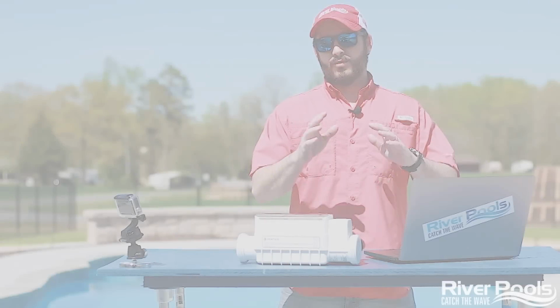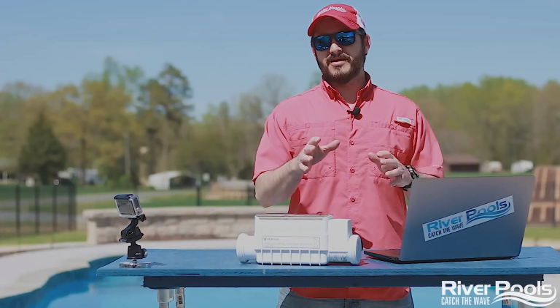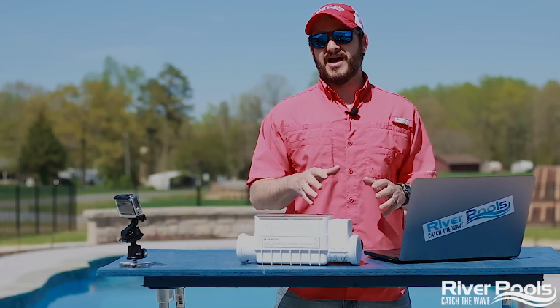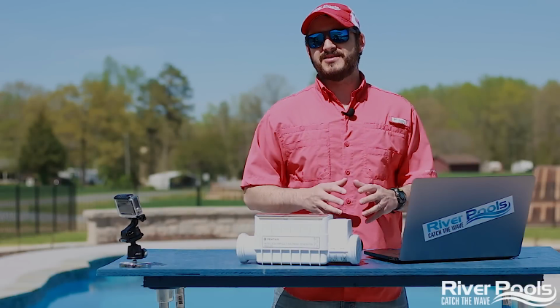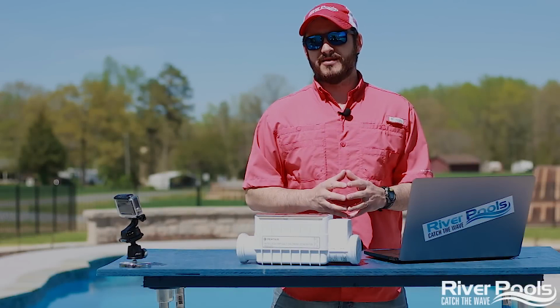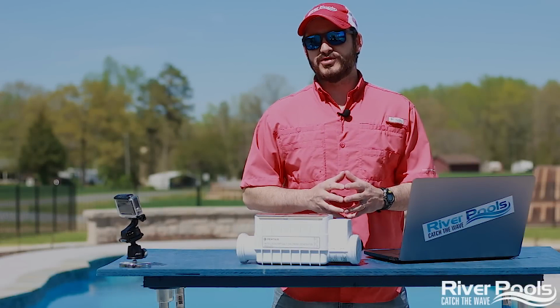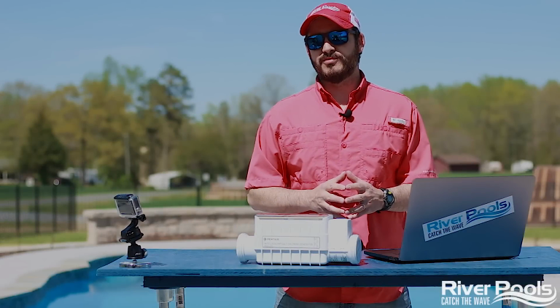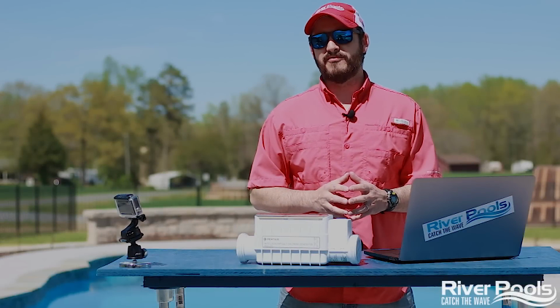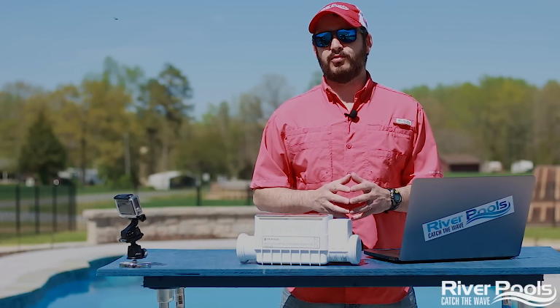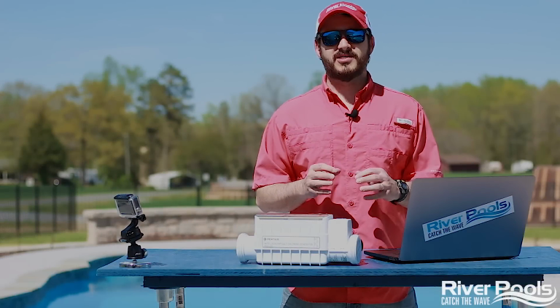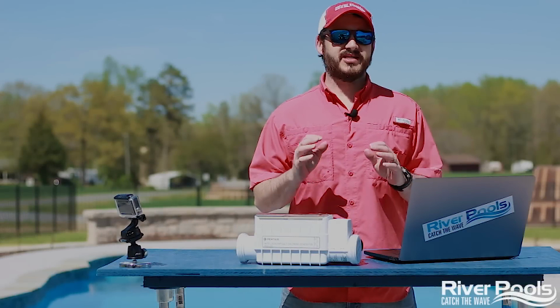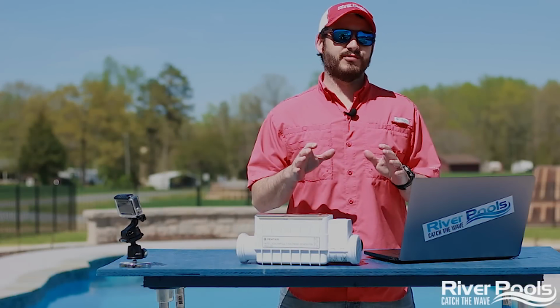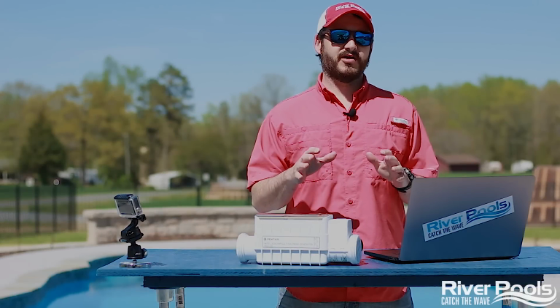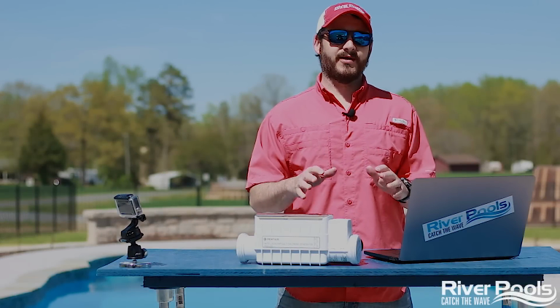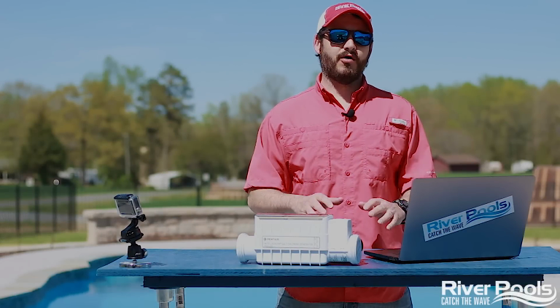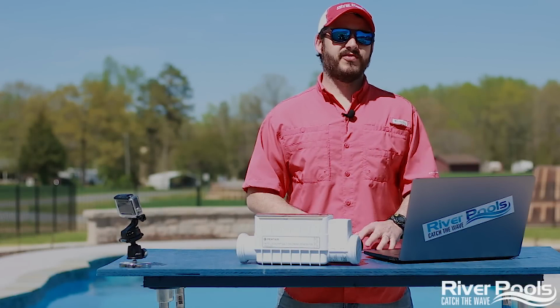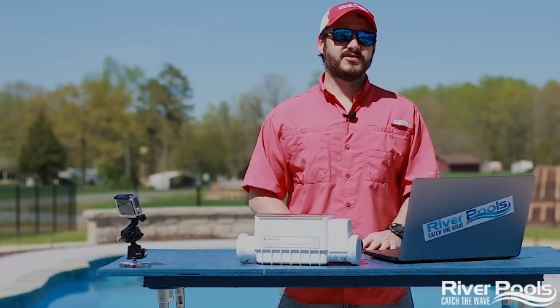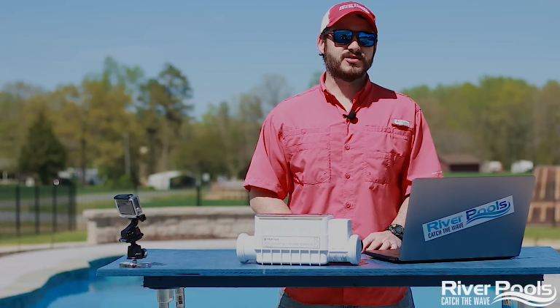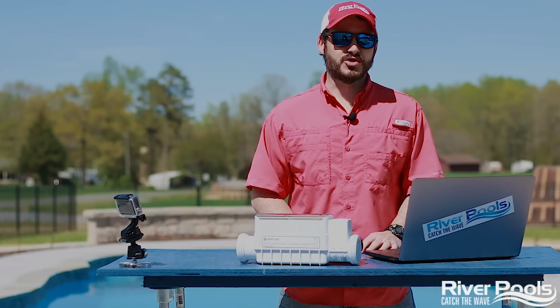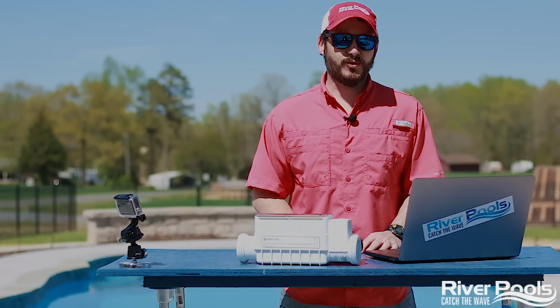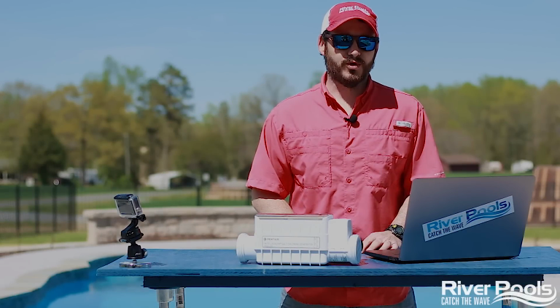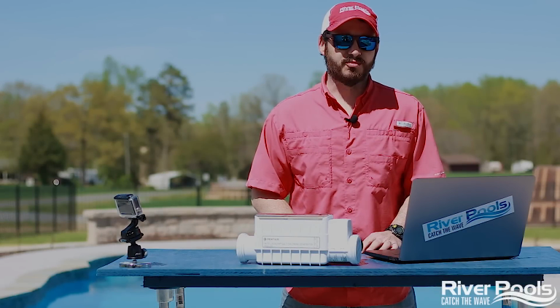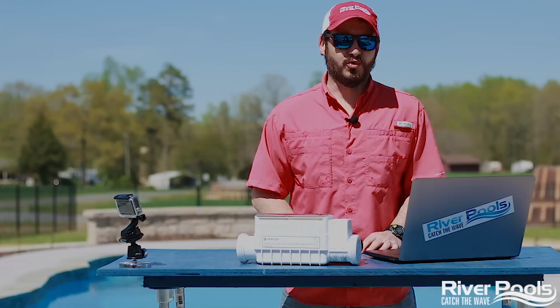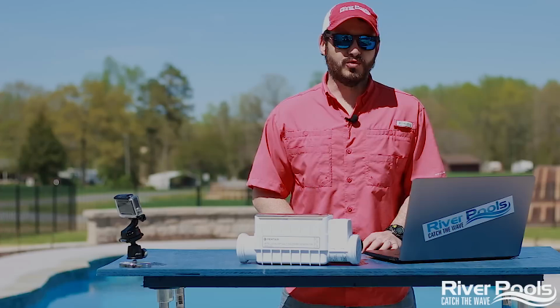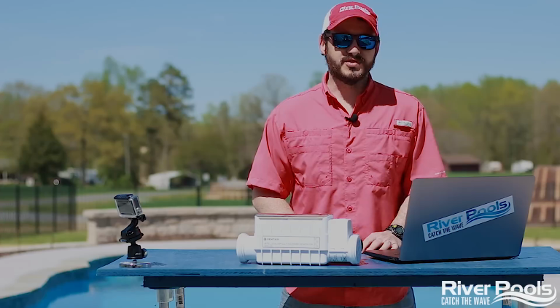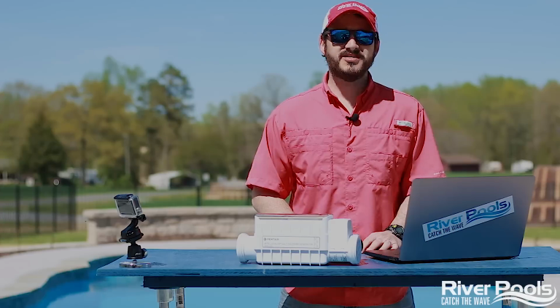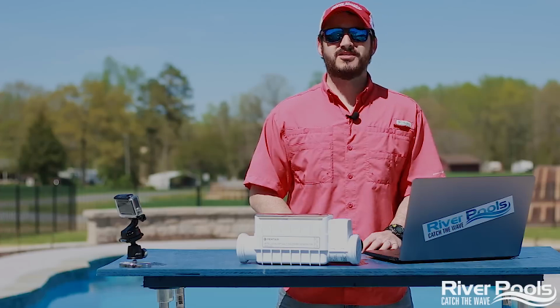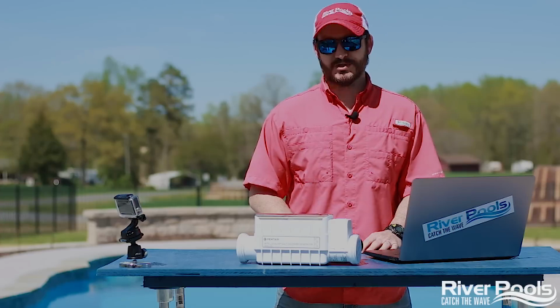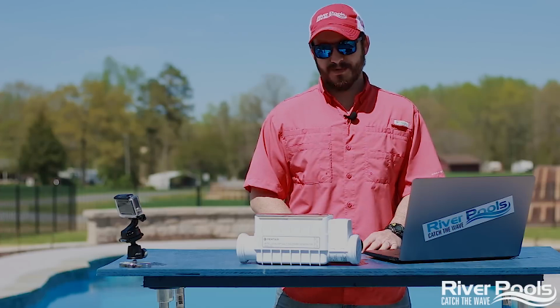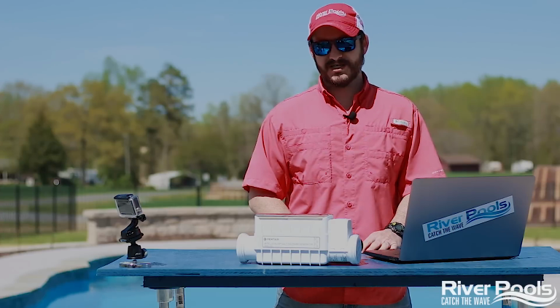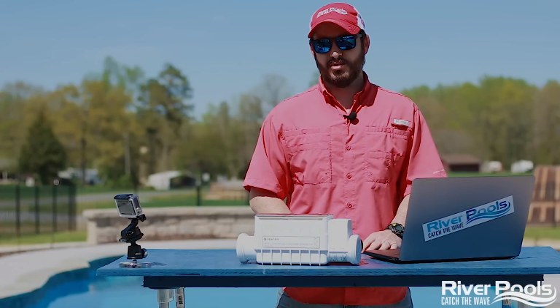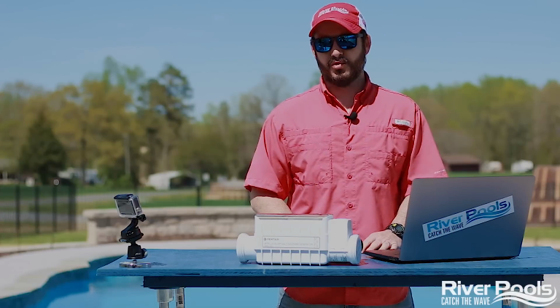What's up guys? I'm Christian with River Pools, and today we're talking about all things saltwater pools. This is Two Minutes in the Pool.